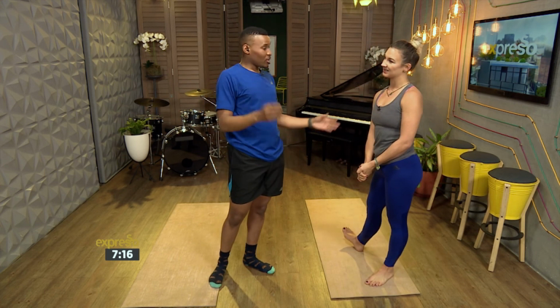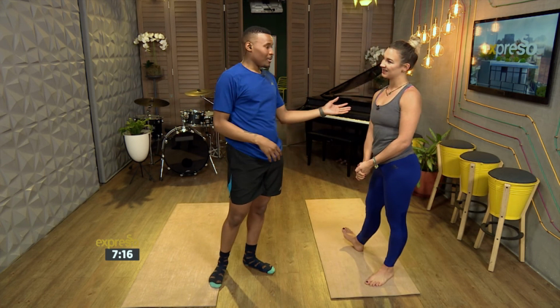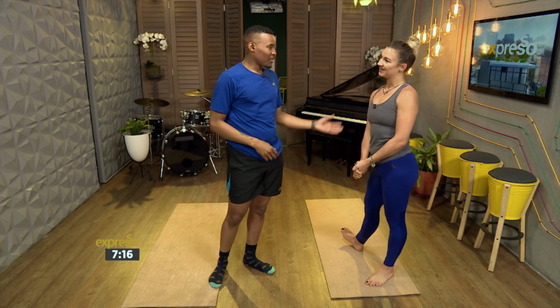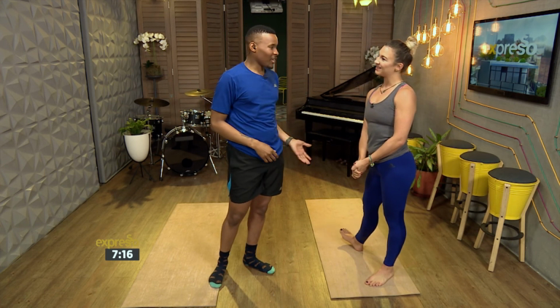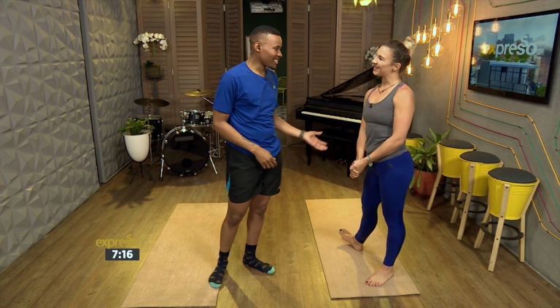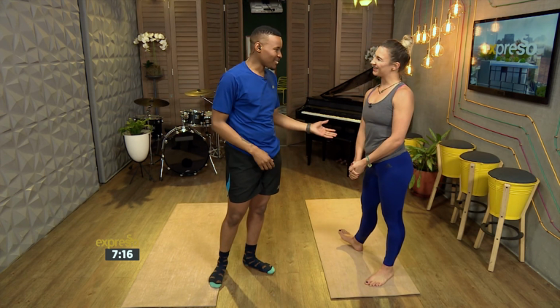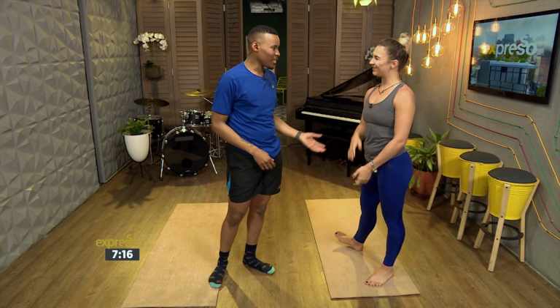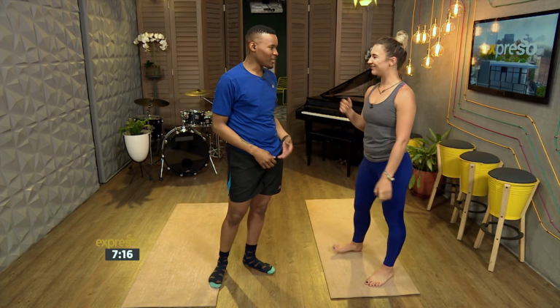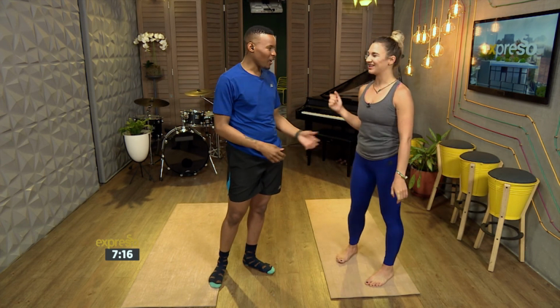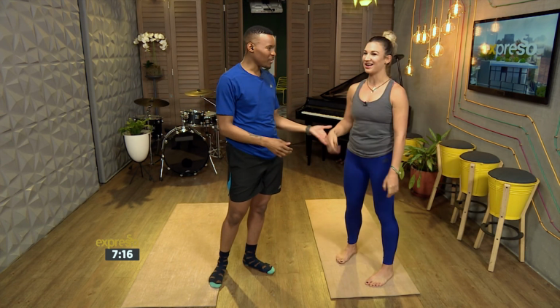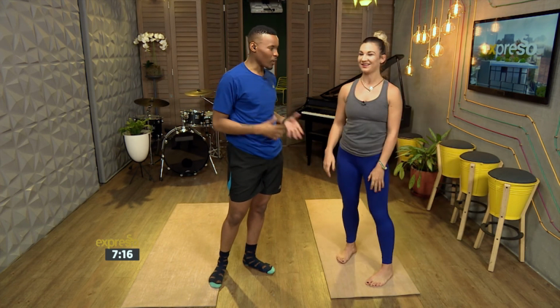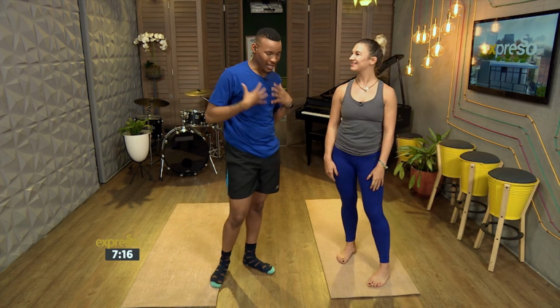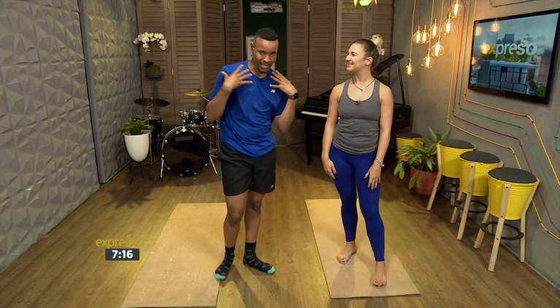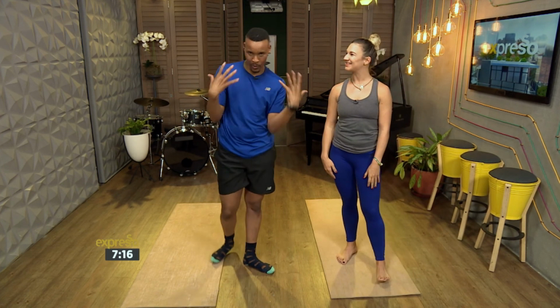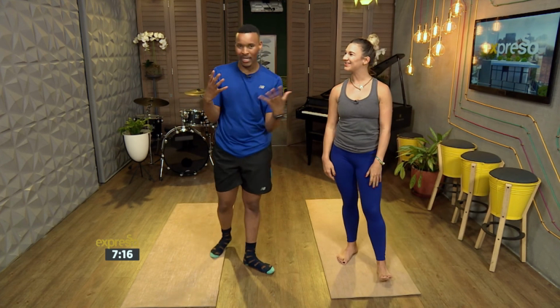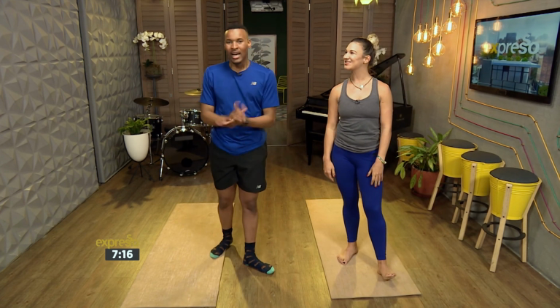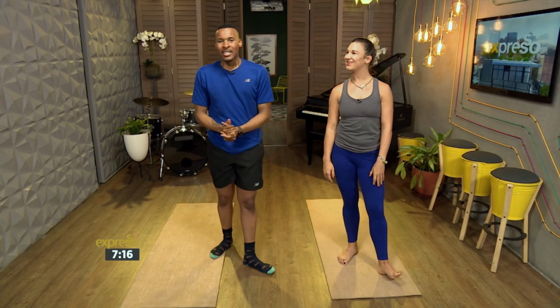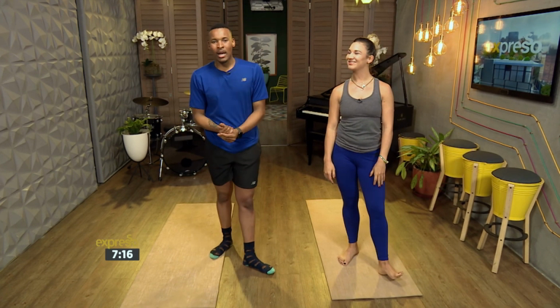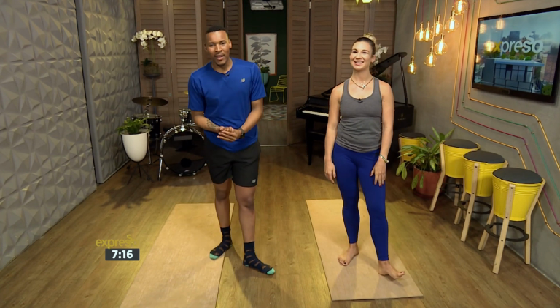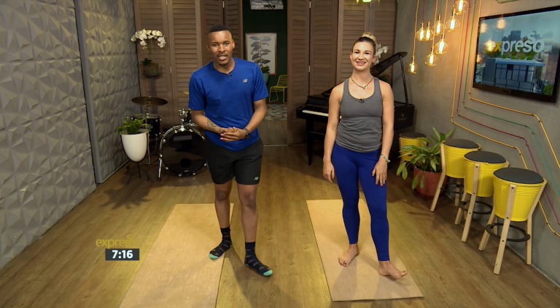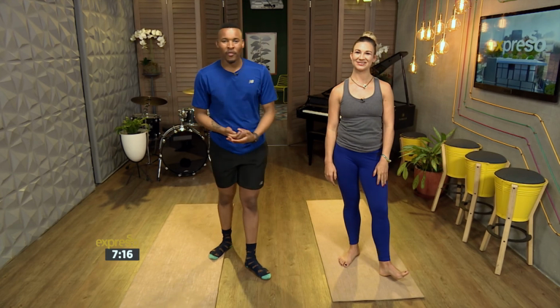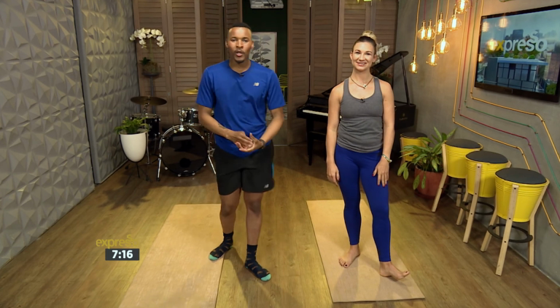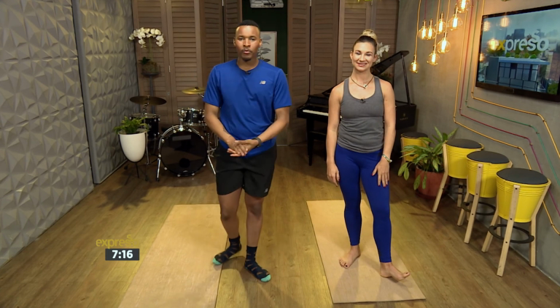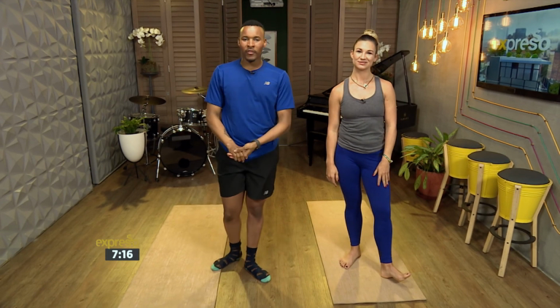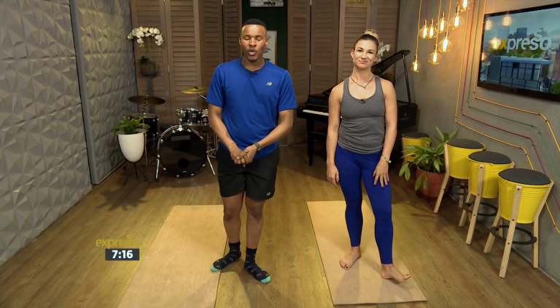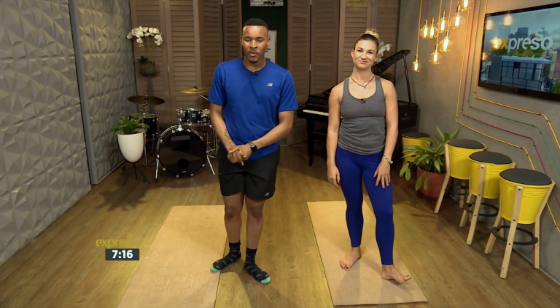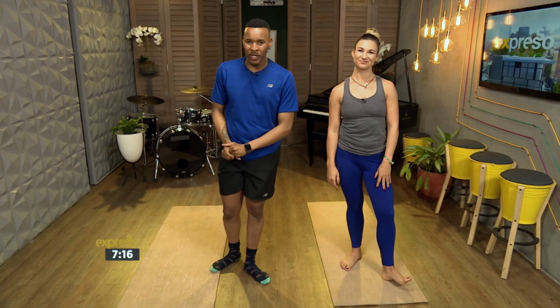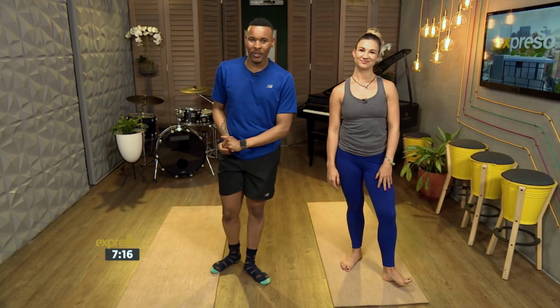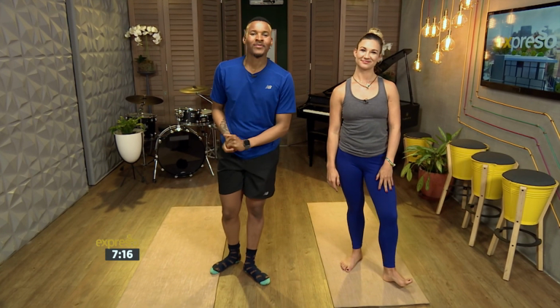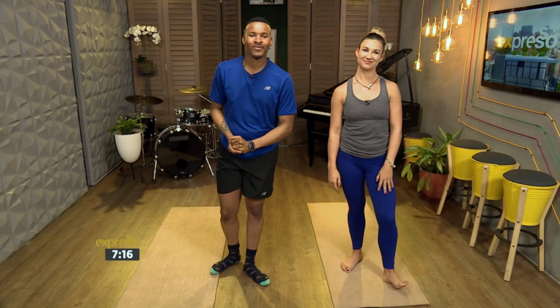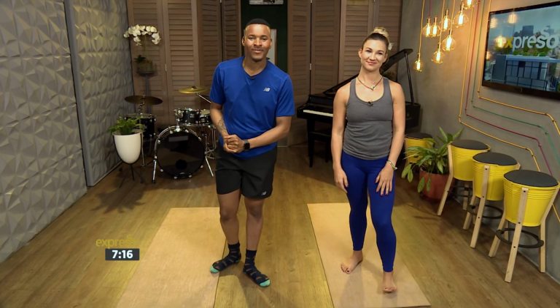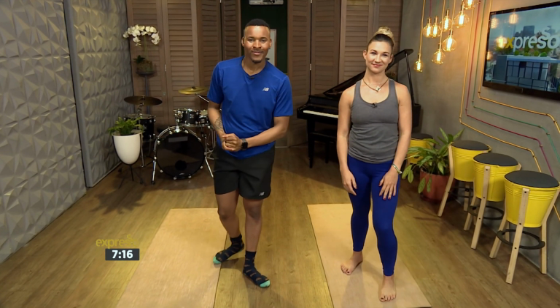Thank you so much for joining us this morning. Thank you — you did really well, you've got me working up a sweat! Stay with us. It's your feel-good breakfast, your espresso. Thank you.